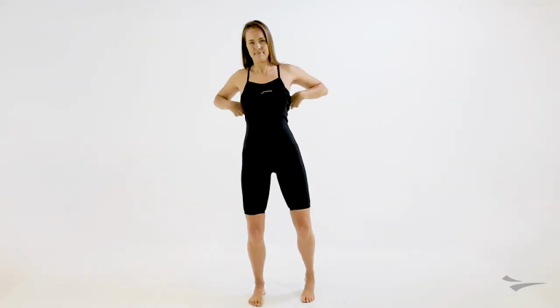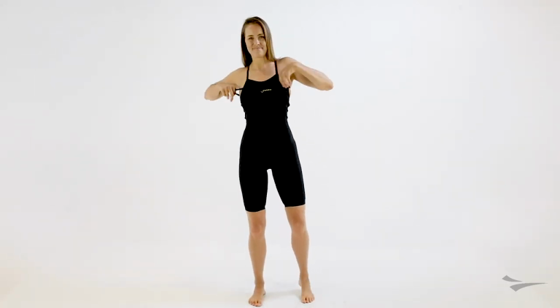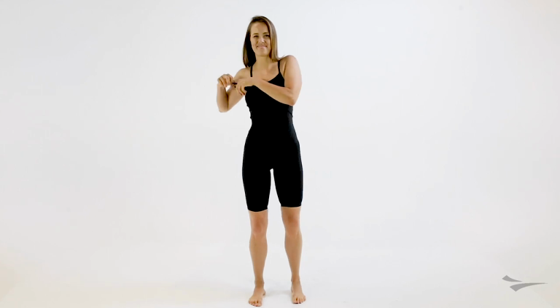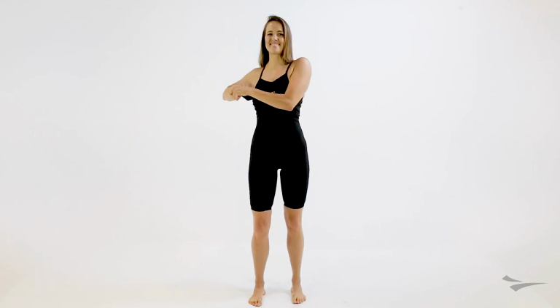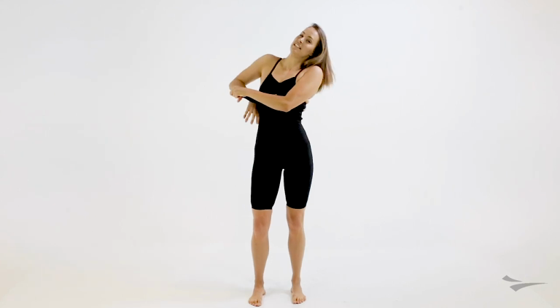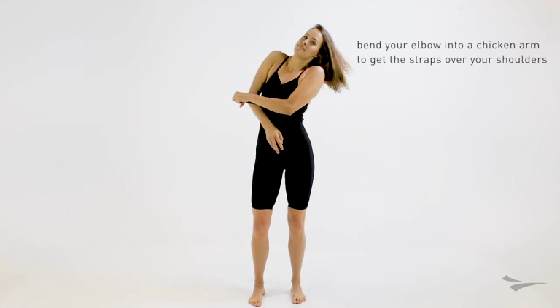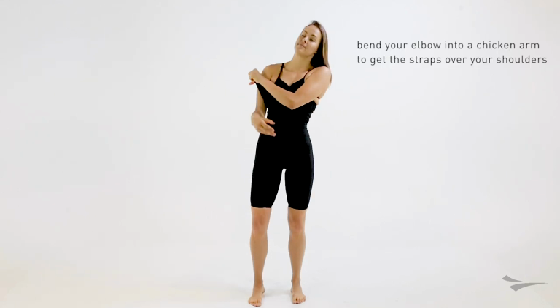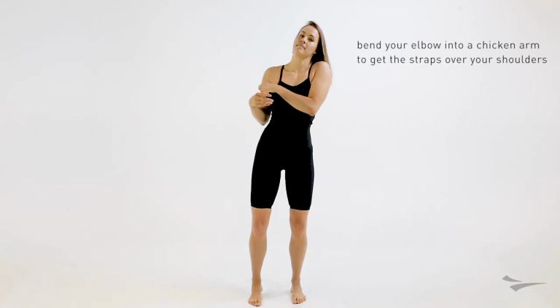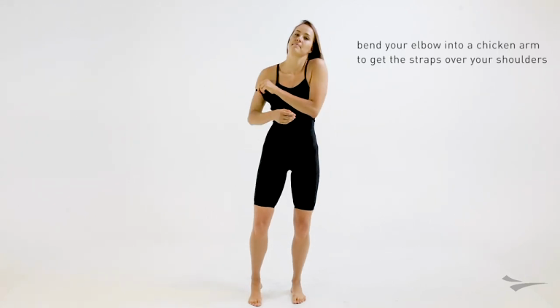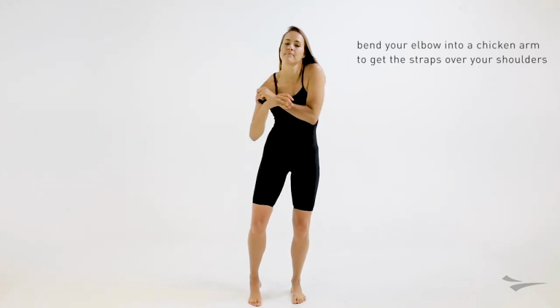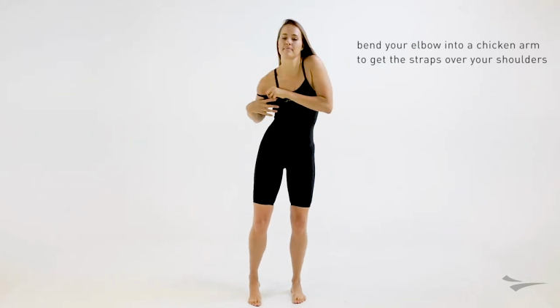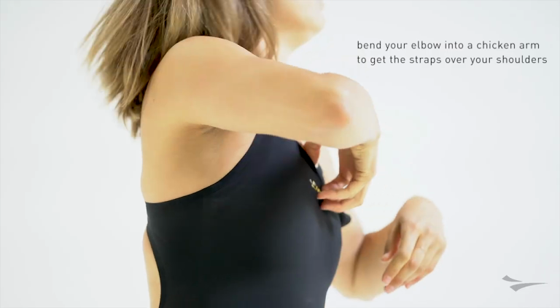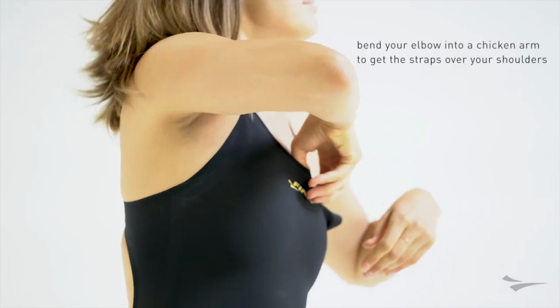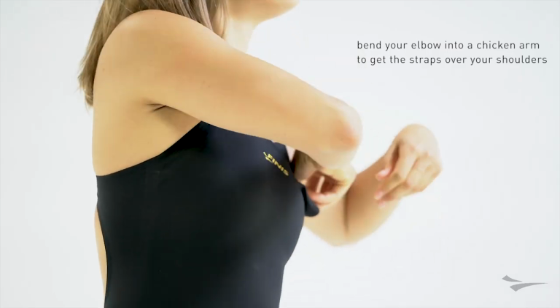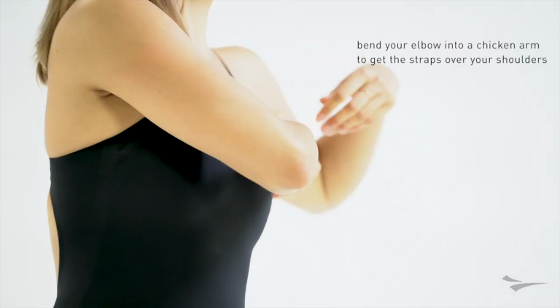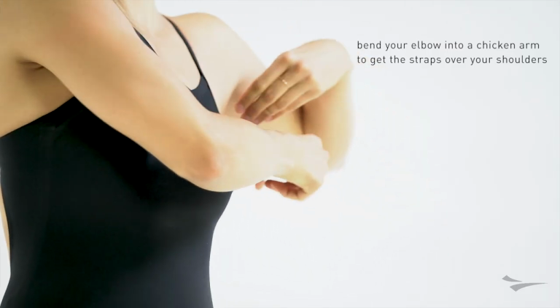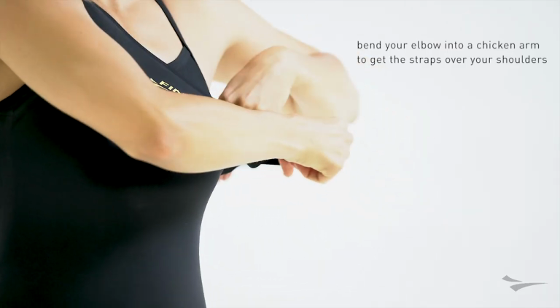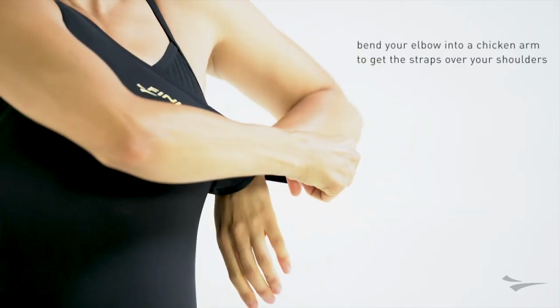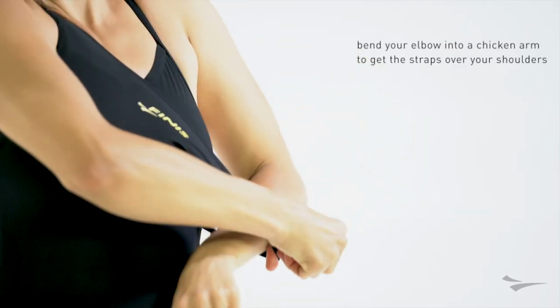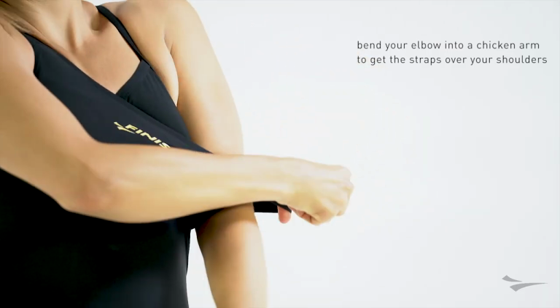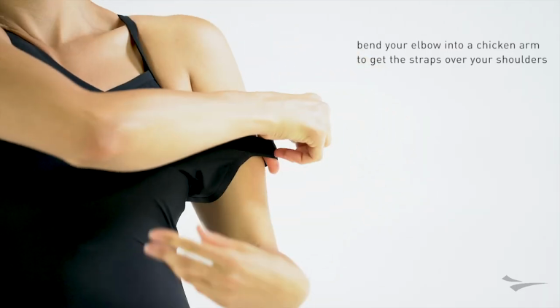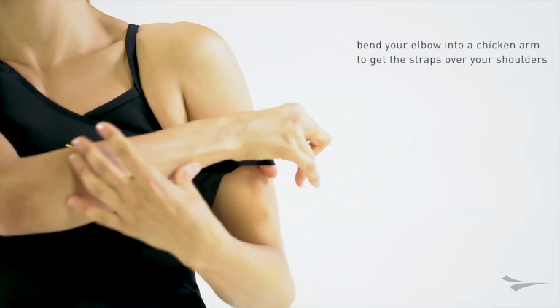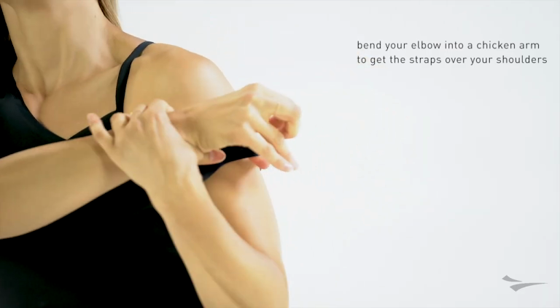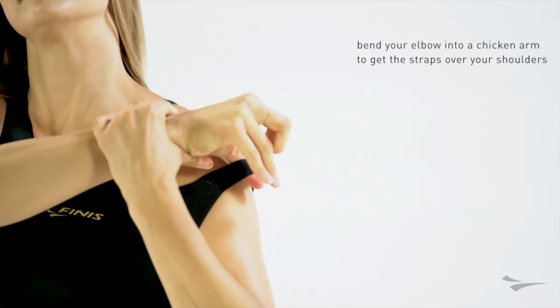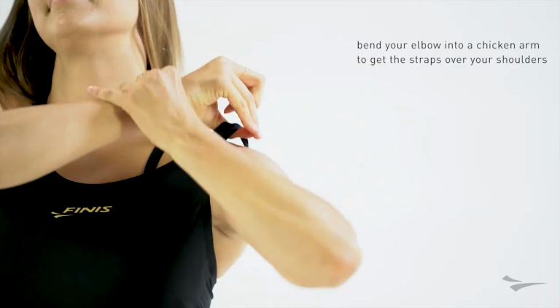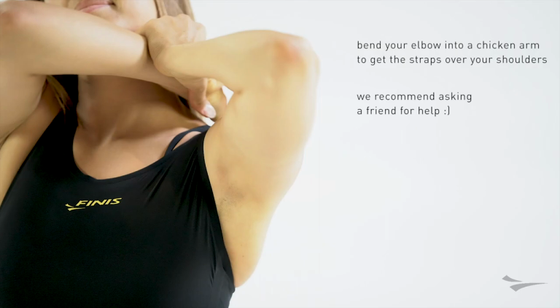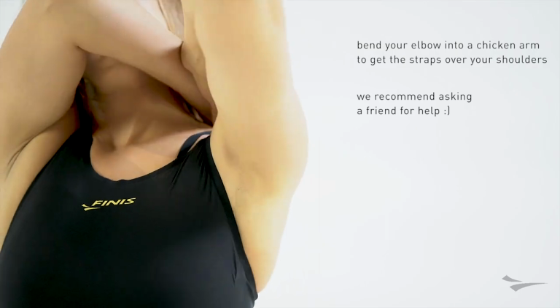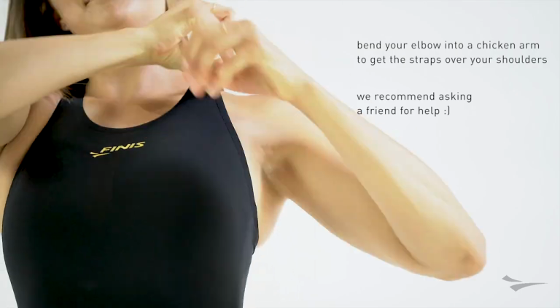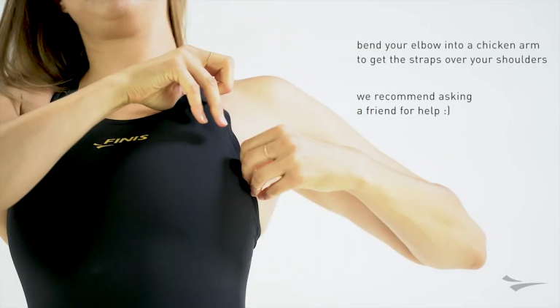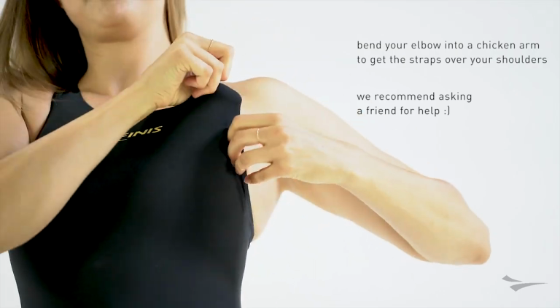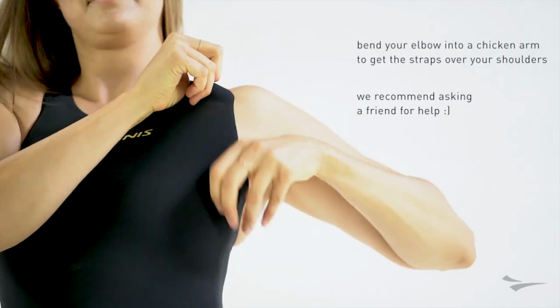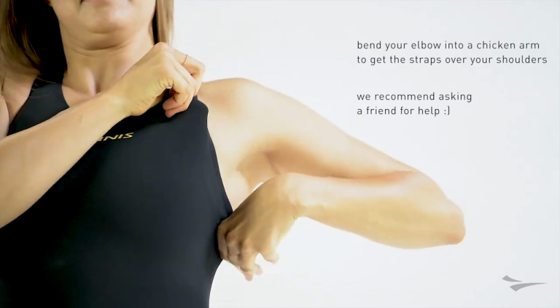Bend your elbow into a little chicken arm to get the straps over your shoulders. If you can't do this on your own, we recommend you get a friend for help.